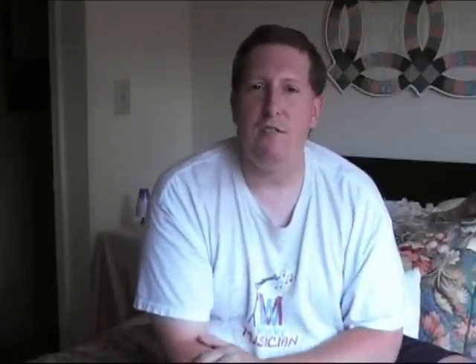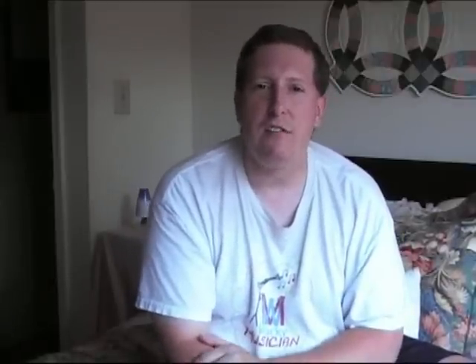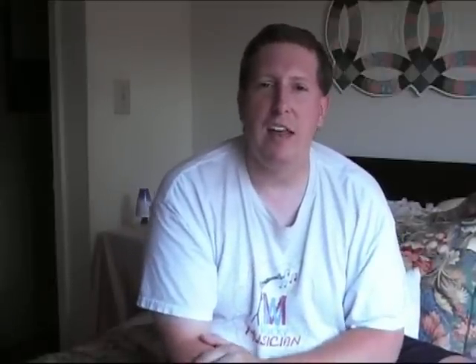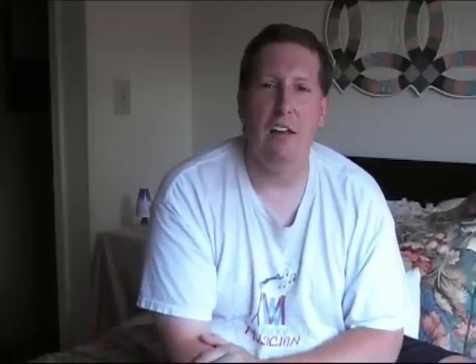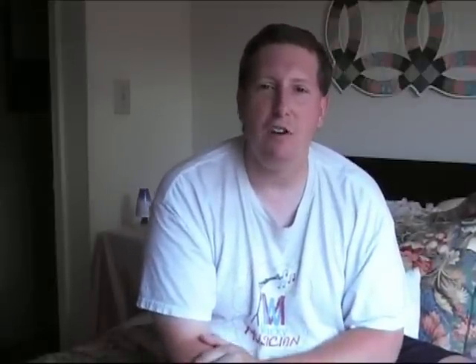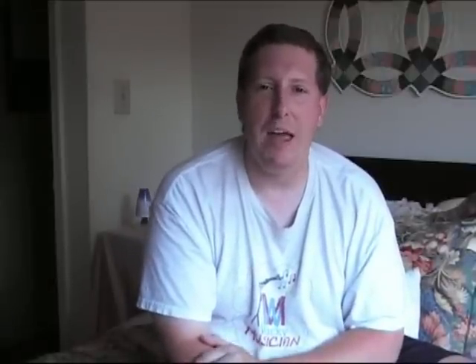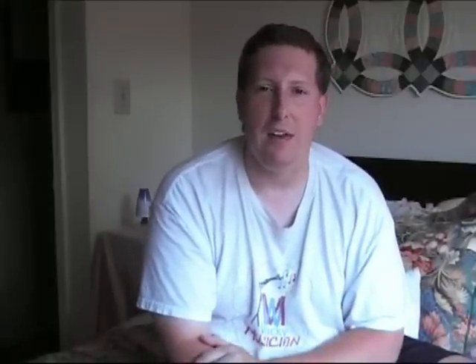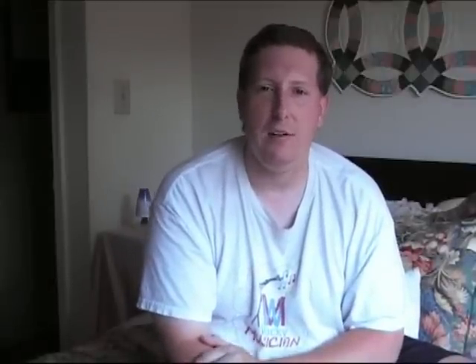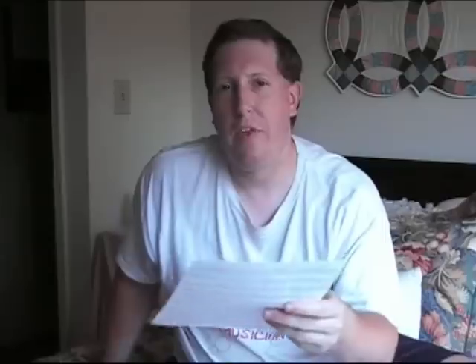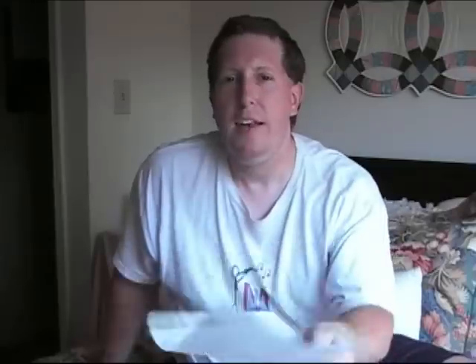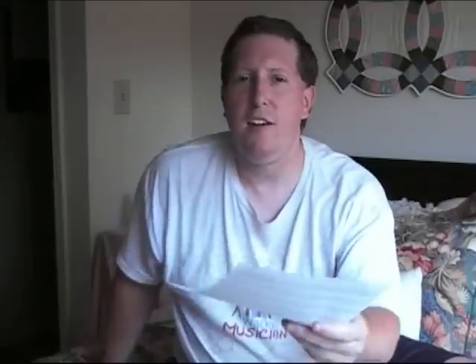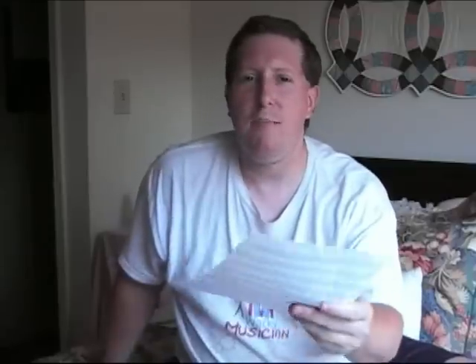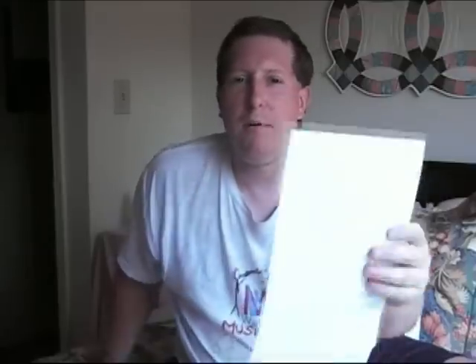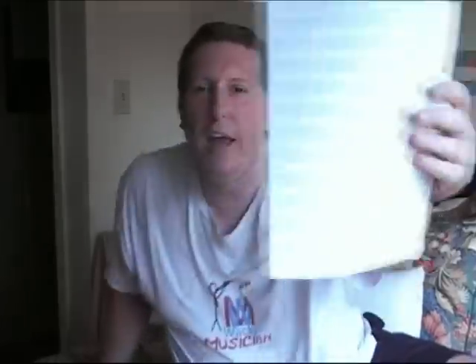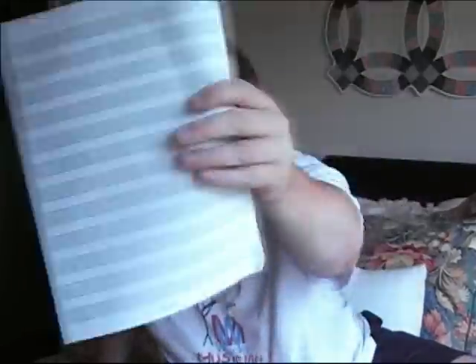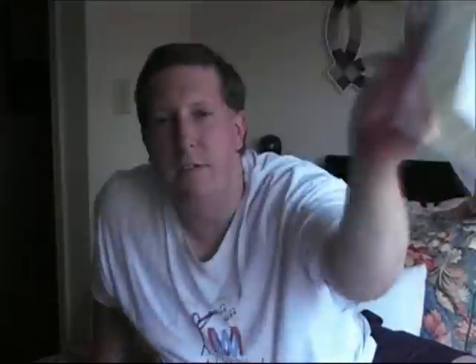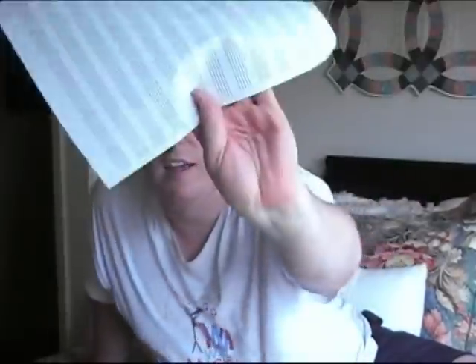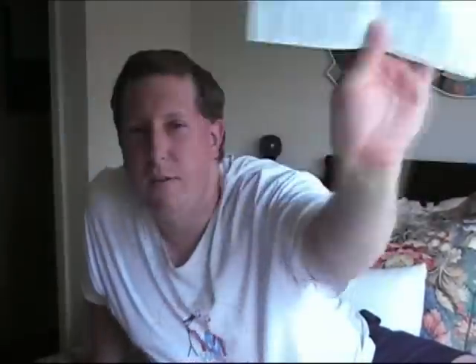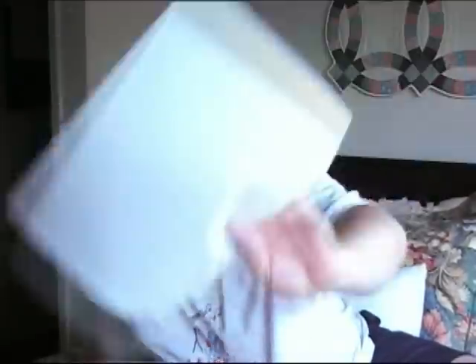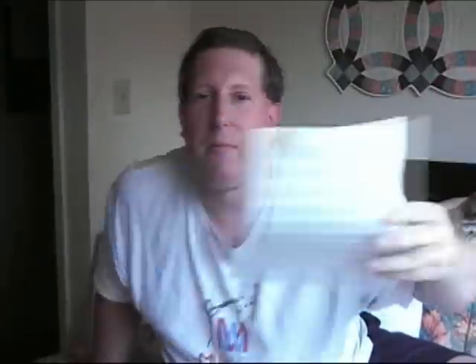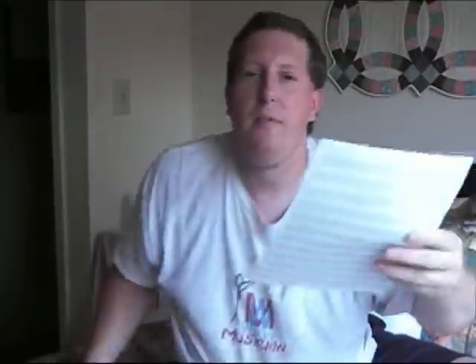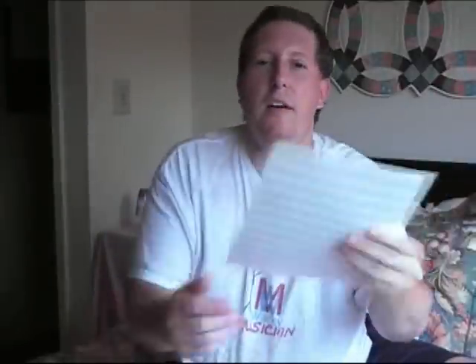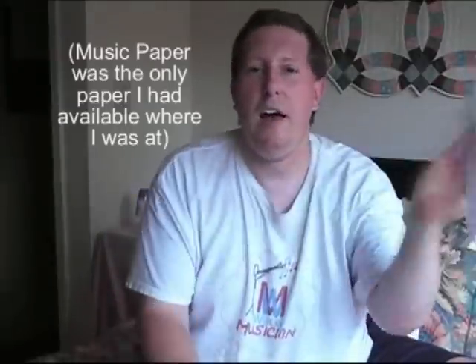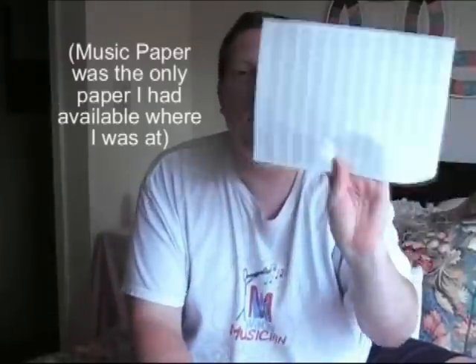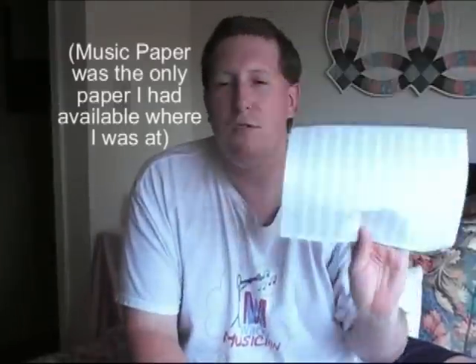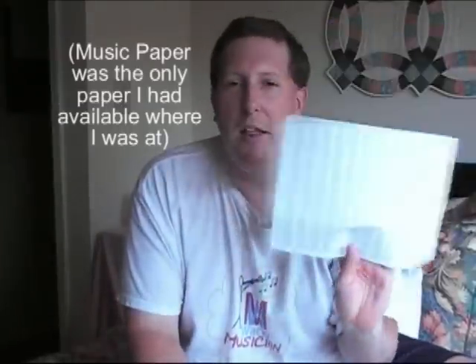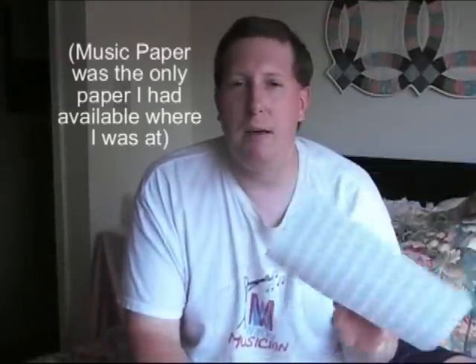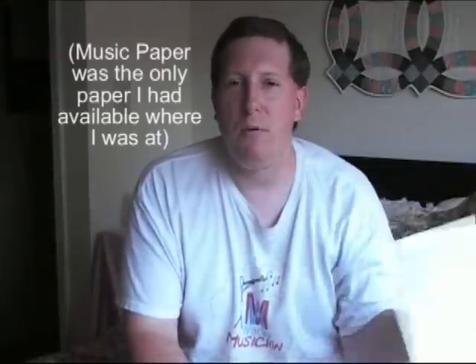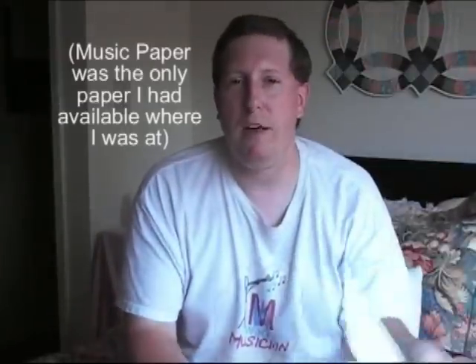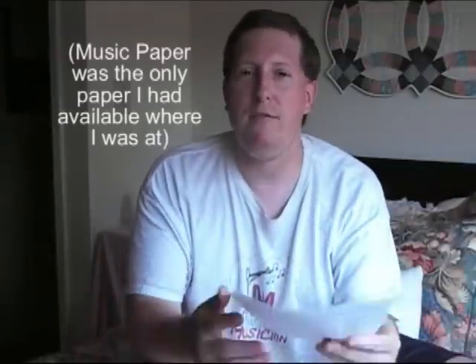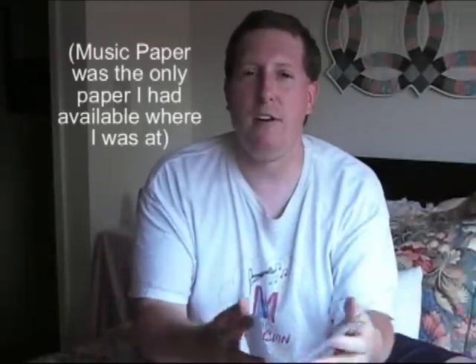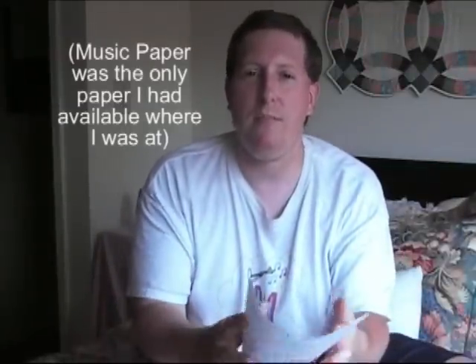So first of all, let's look at how these are made. Take a sheet of paper — this is actually music paper. Higher quality paper works better, I've discovered.